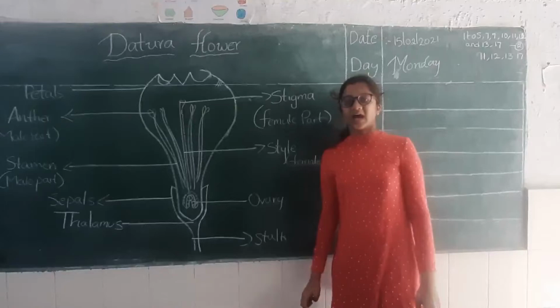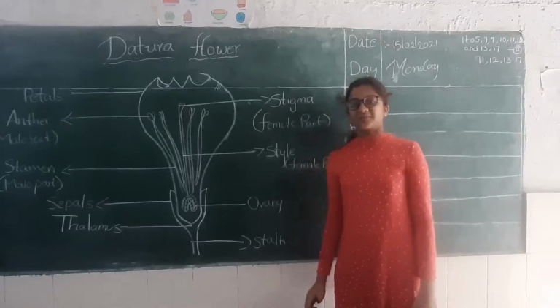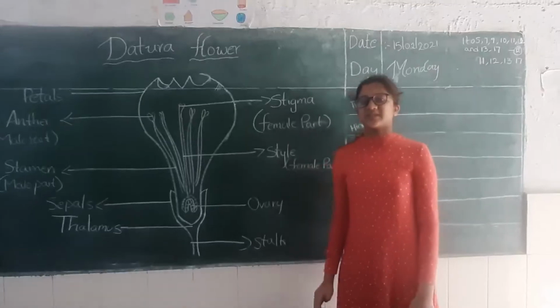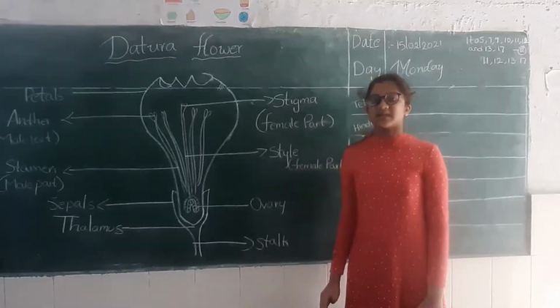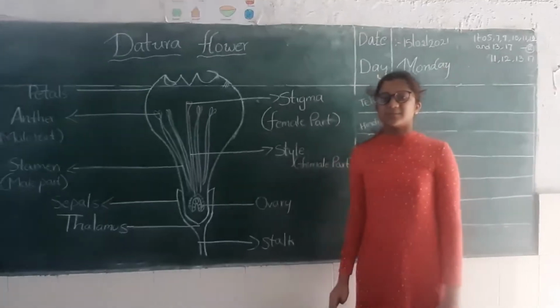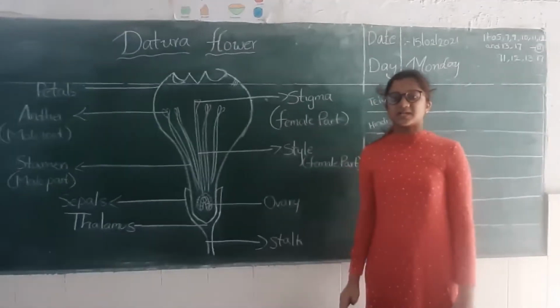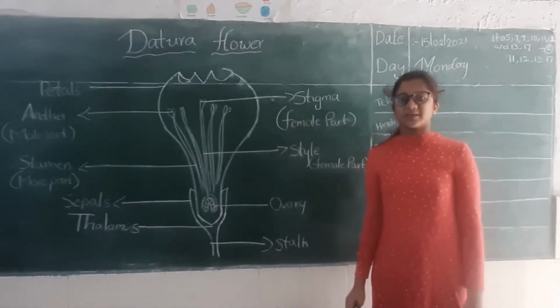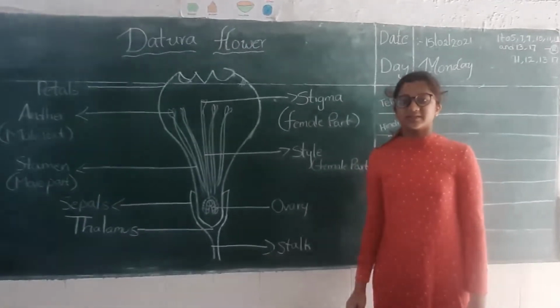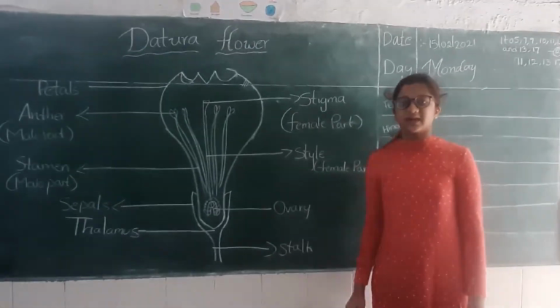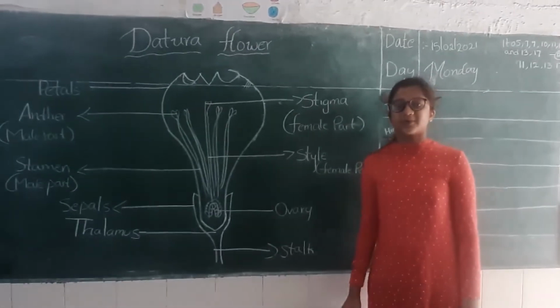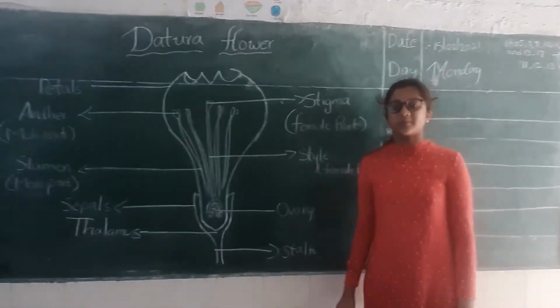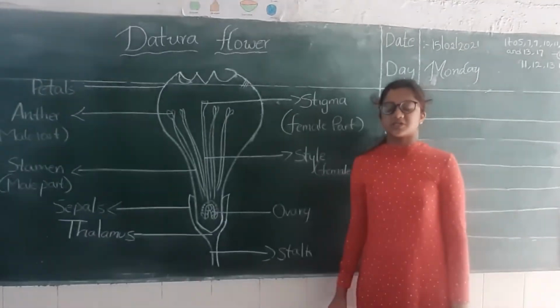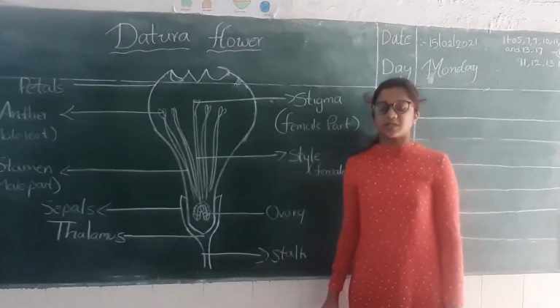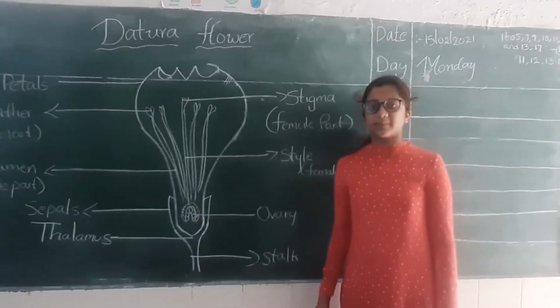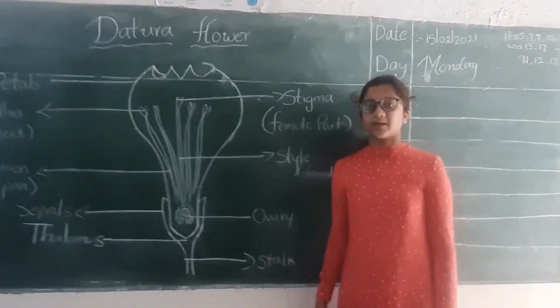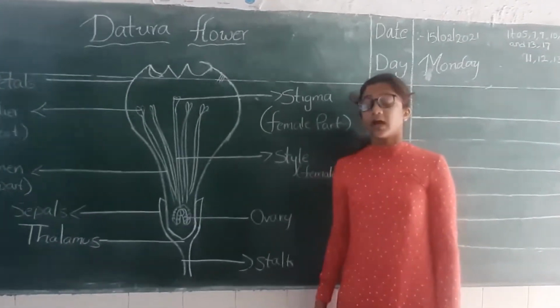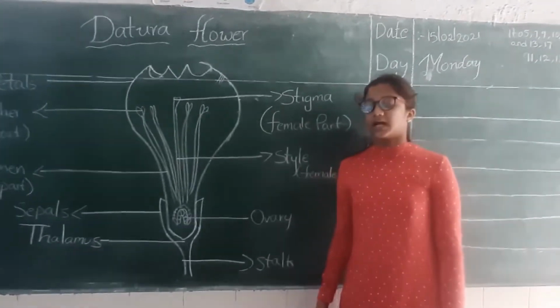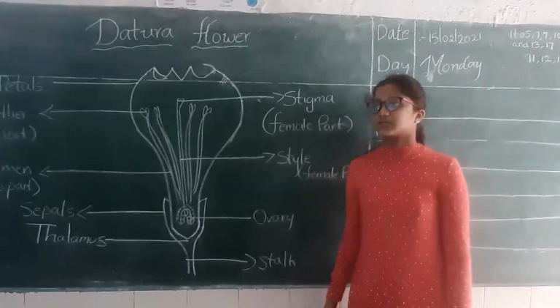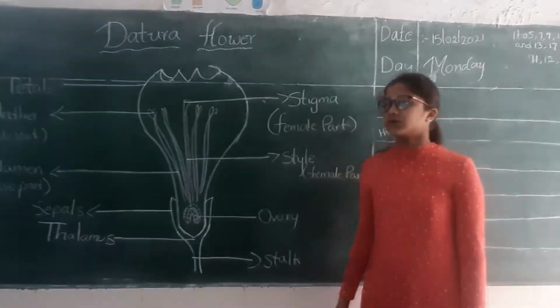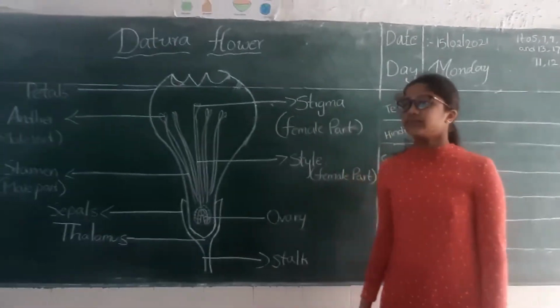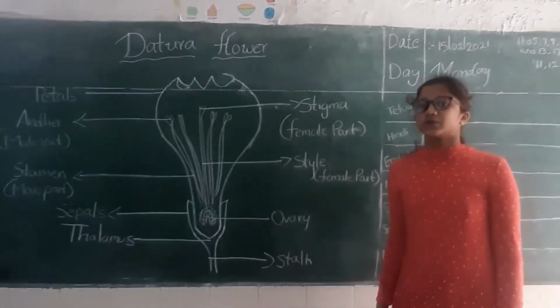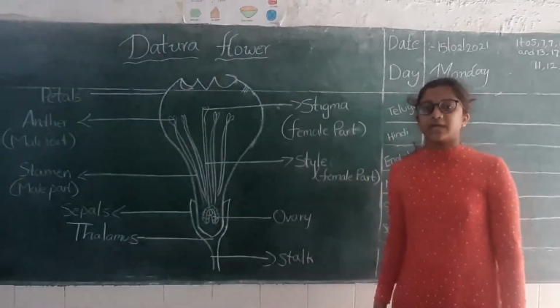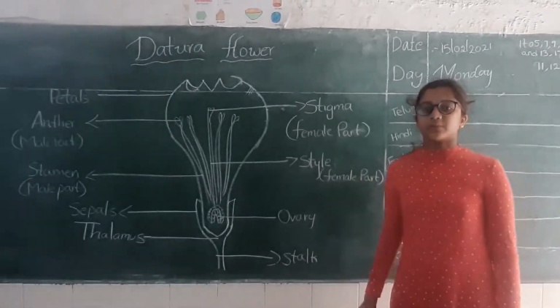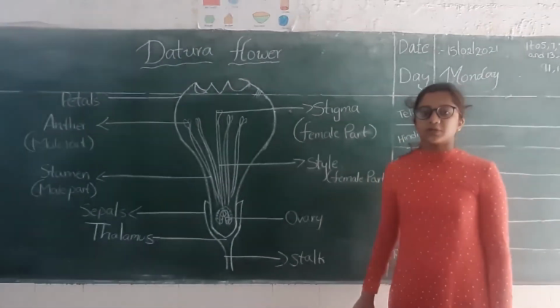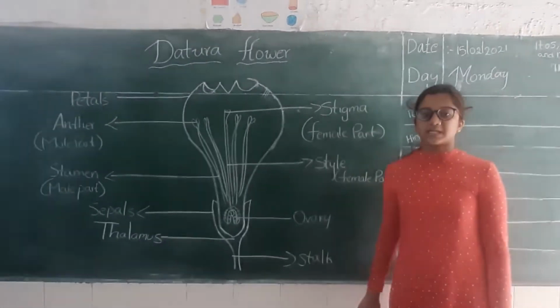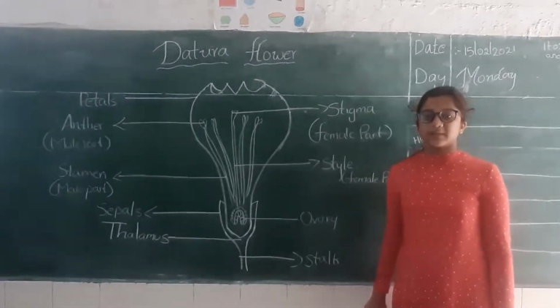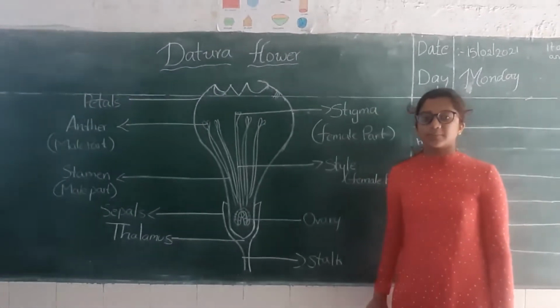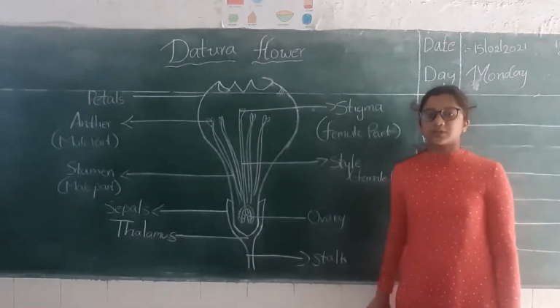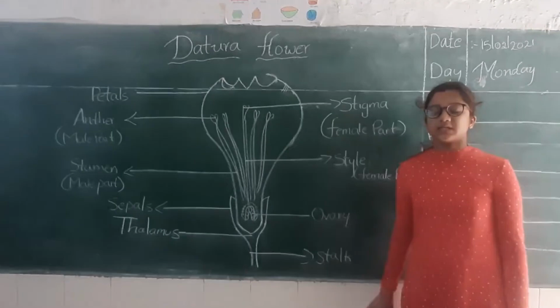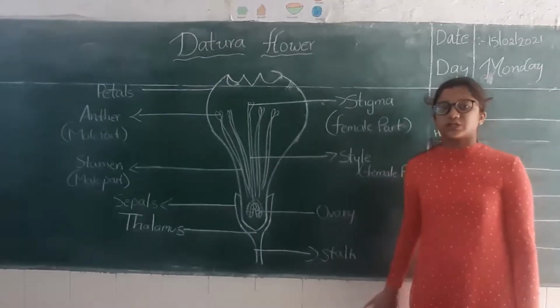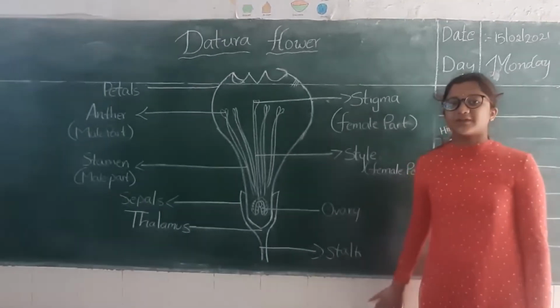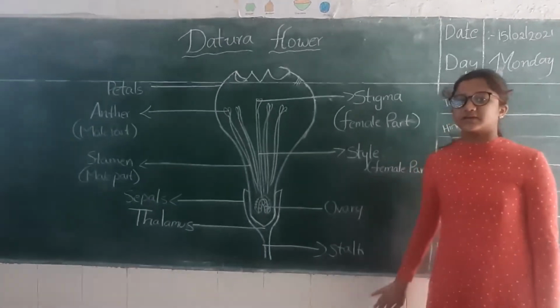Hi friends, I am Lakshmi Rania from Monshari Prima High School. Today I am going to explain about the Datura flower.